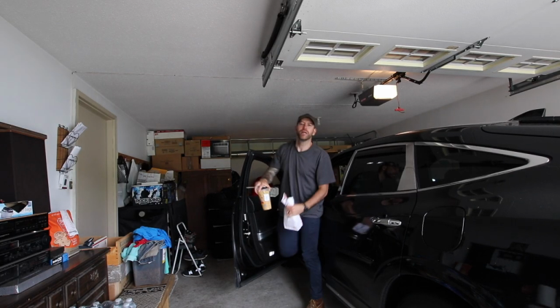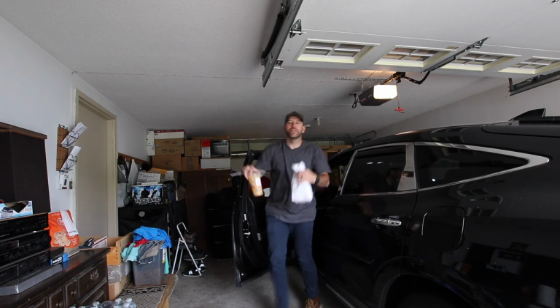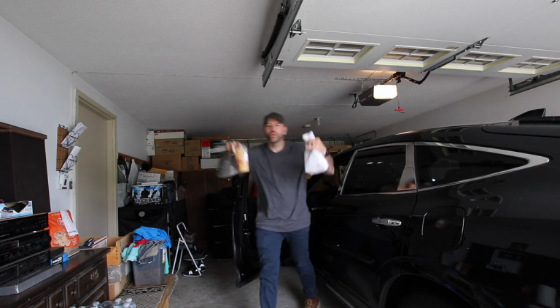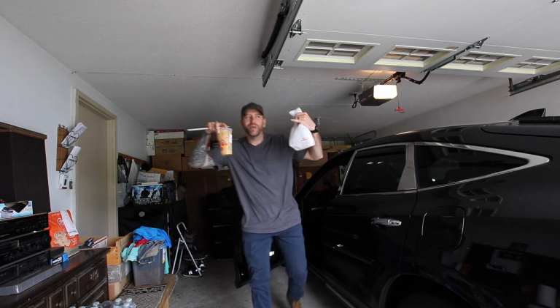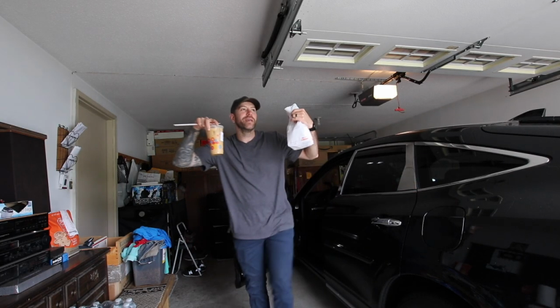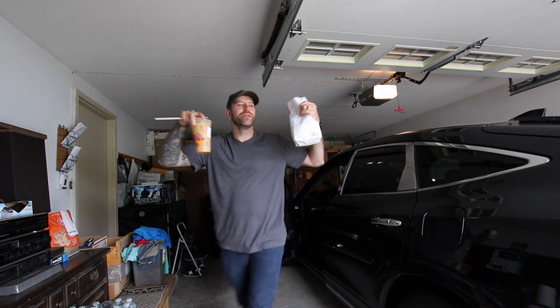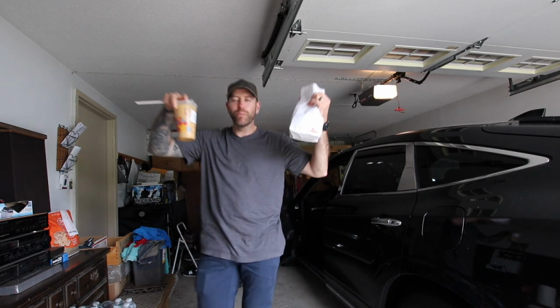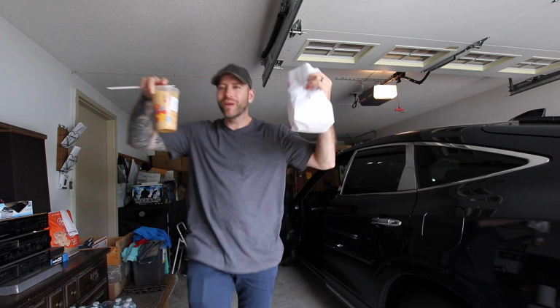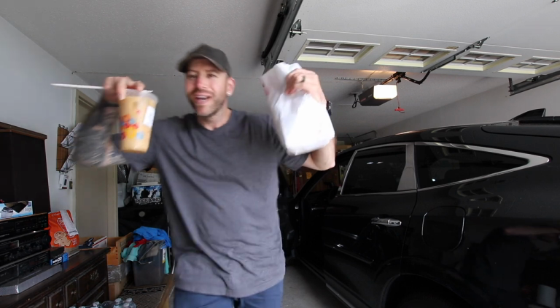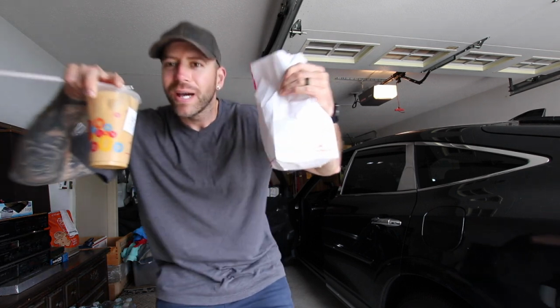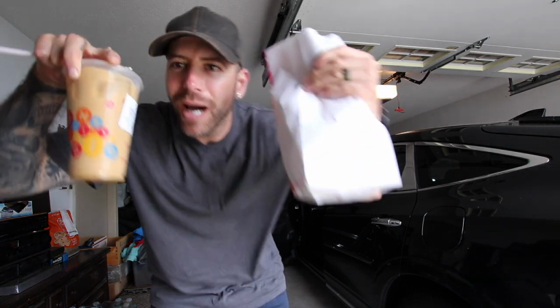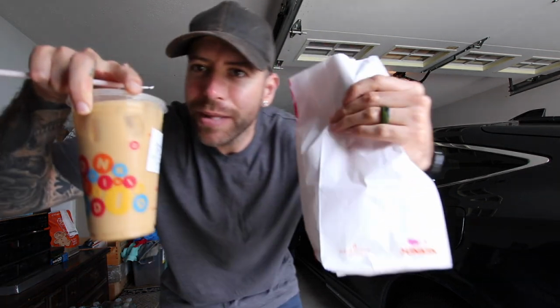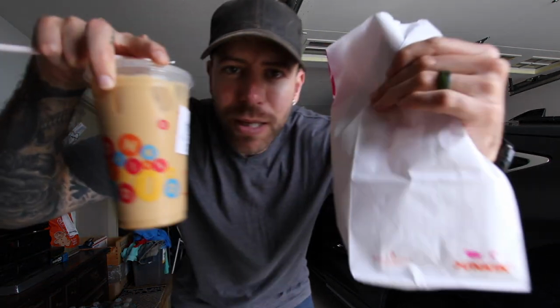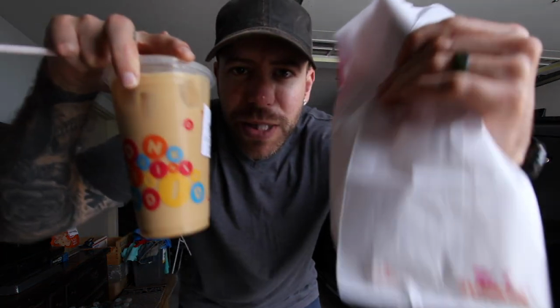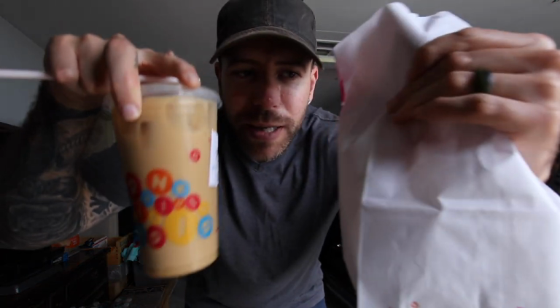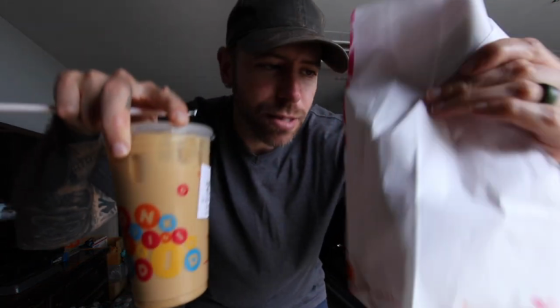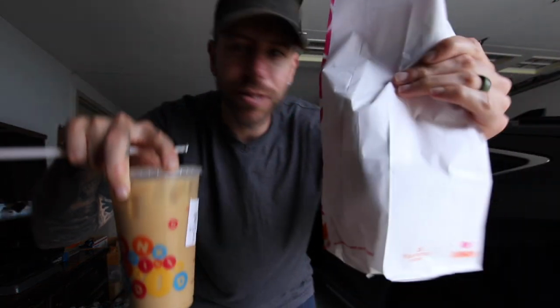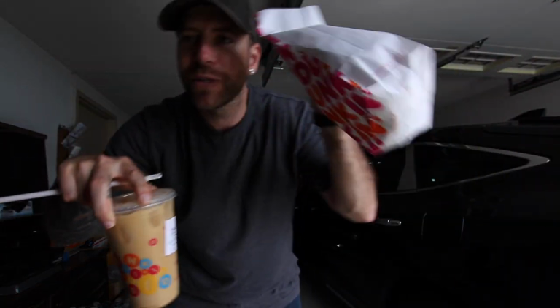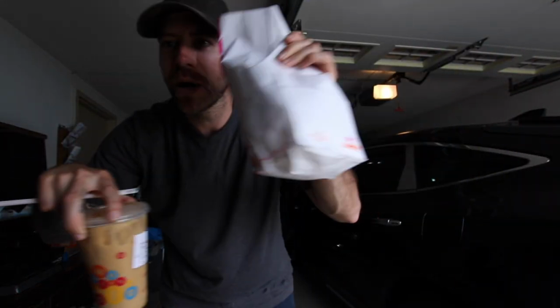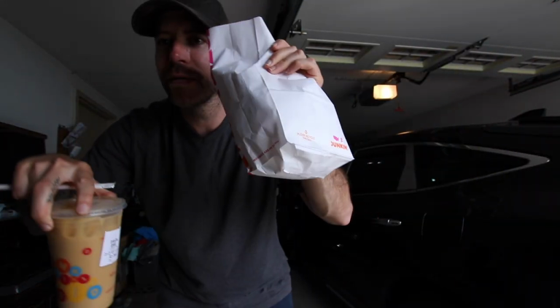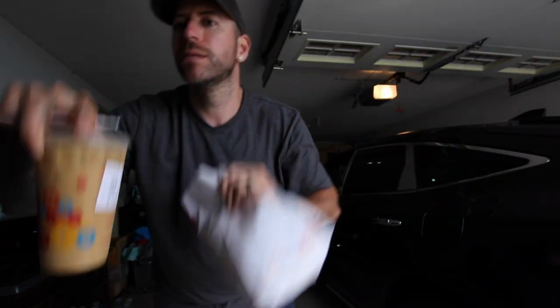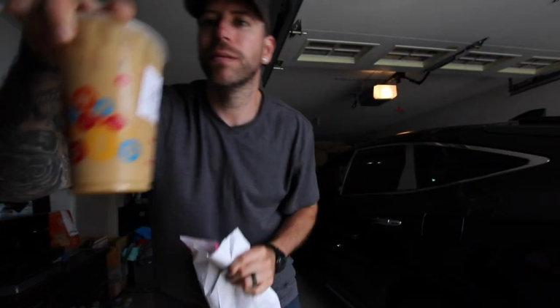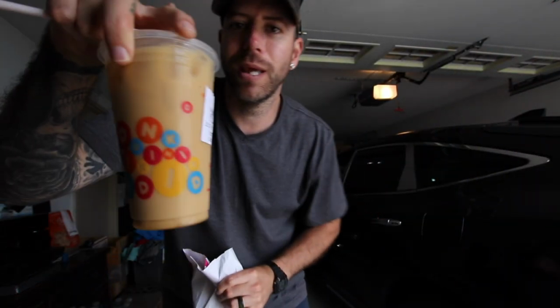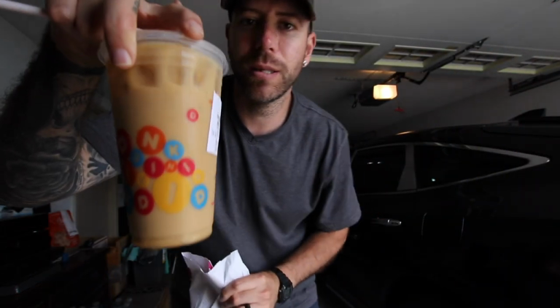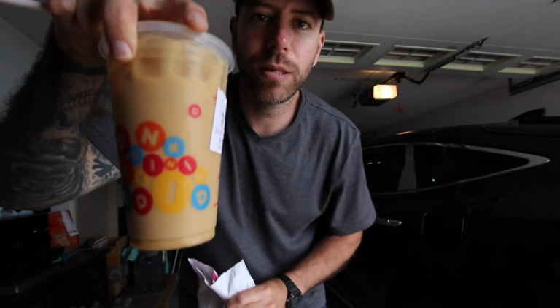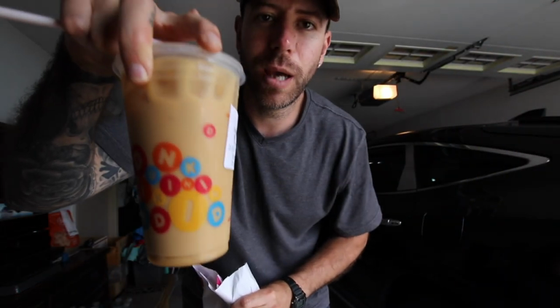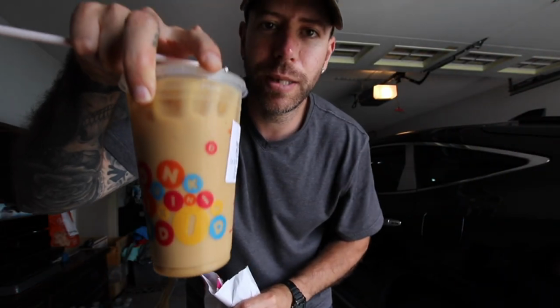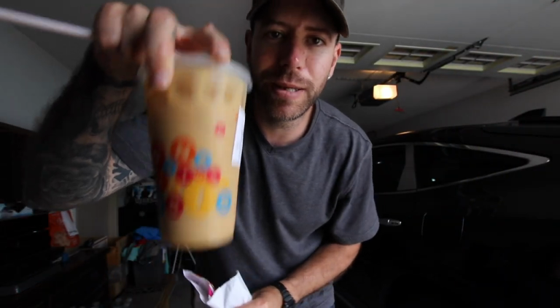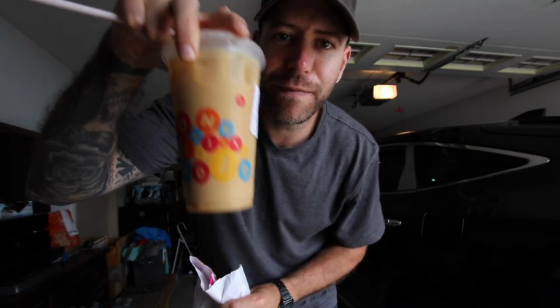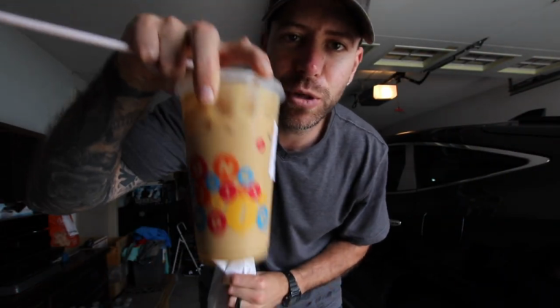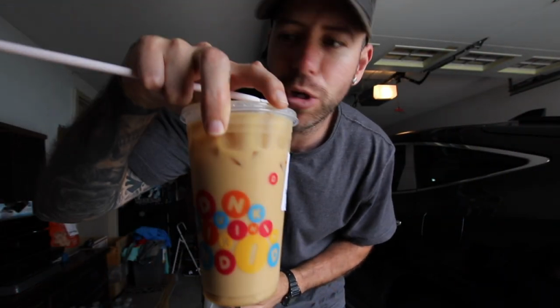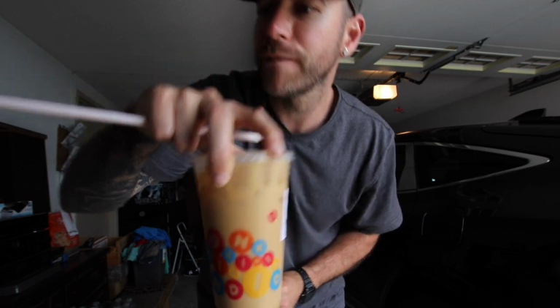So we are here. Your boy got some Dunkin' because I'm starving and I need an afternoon coffee.